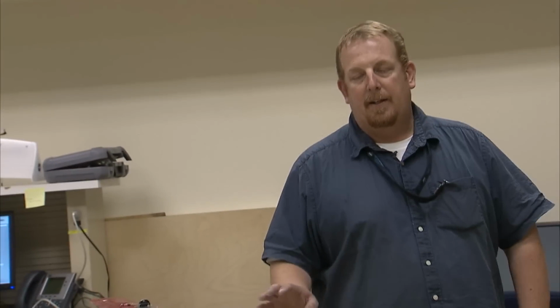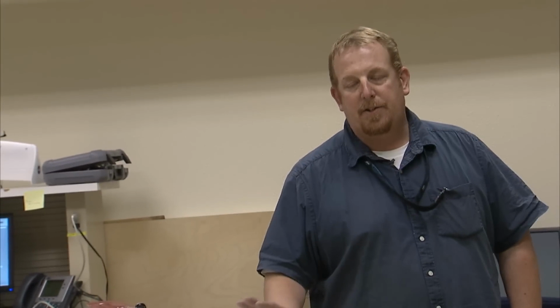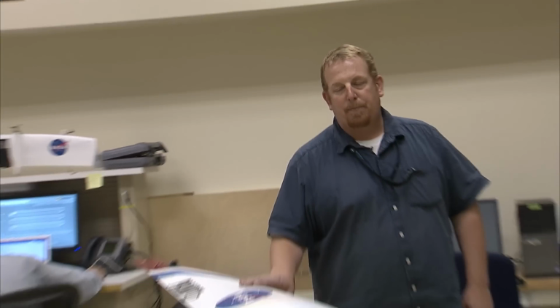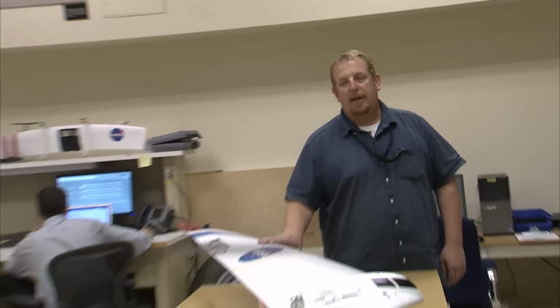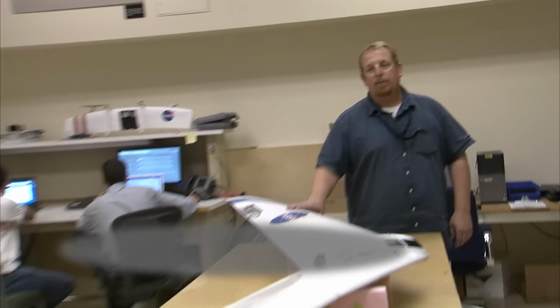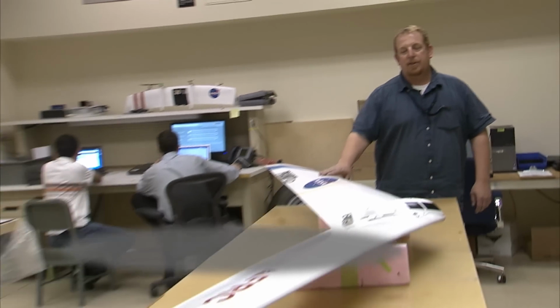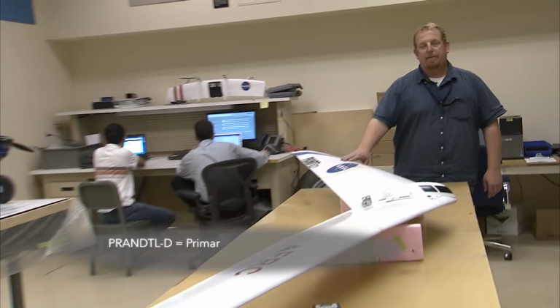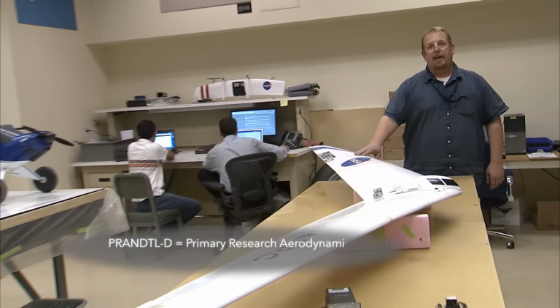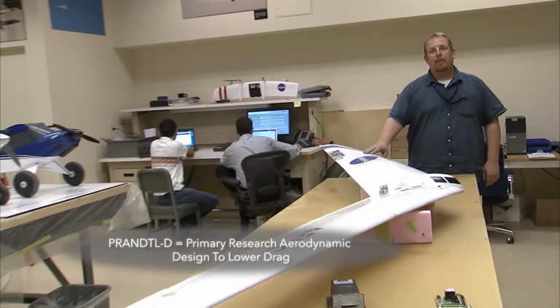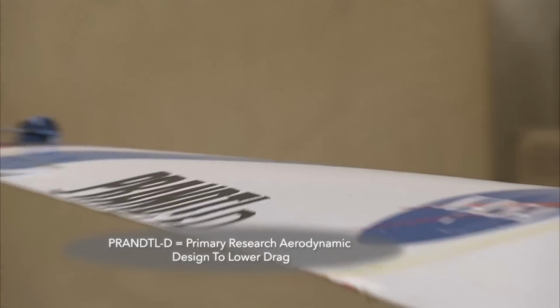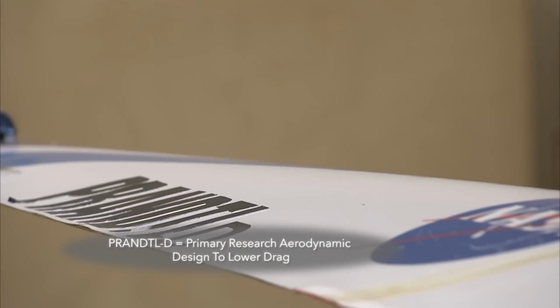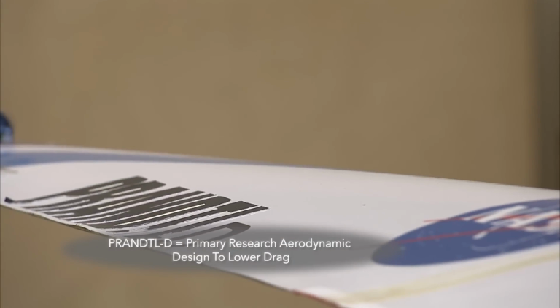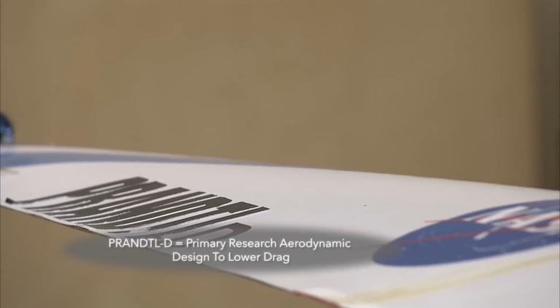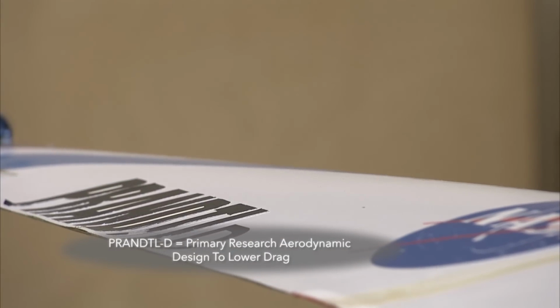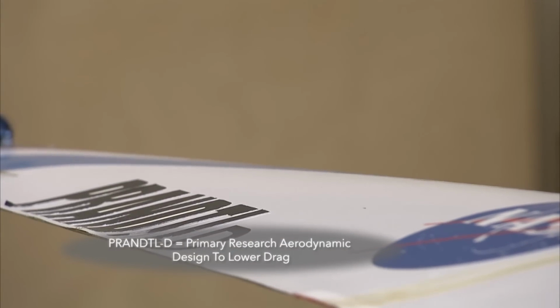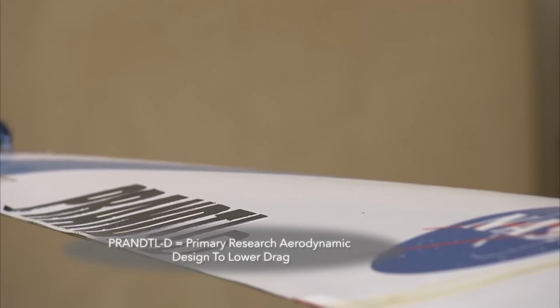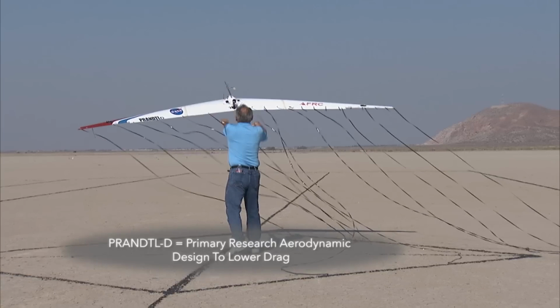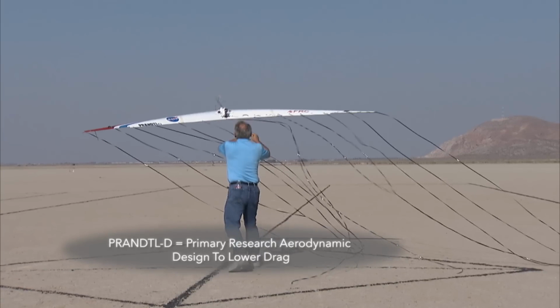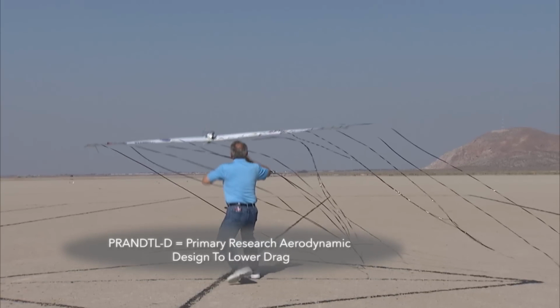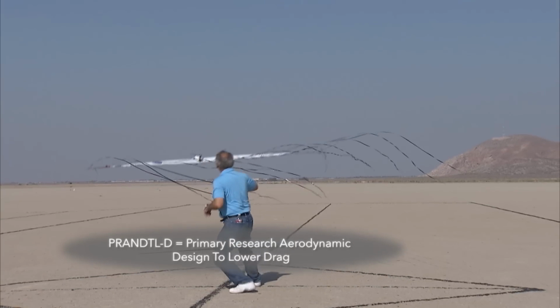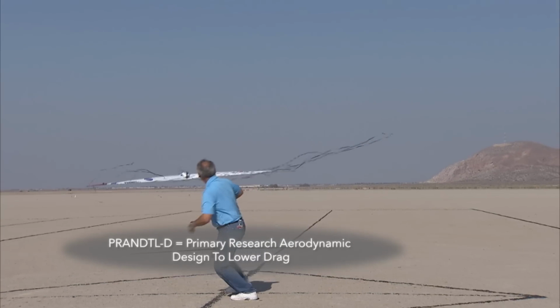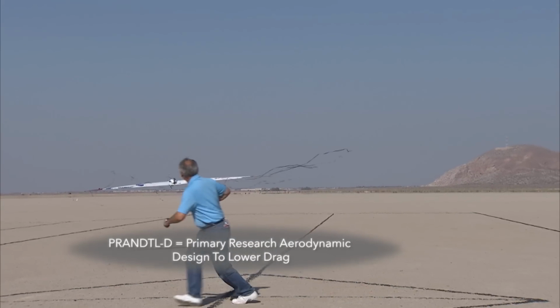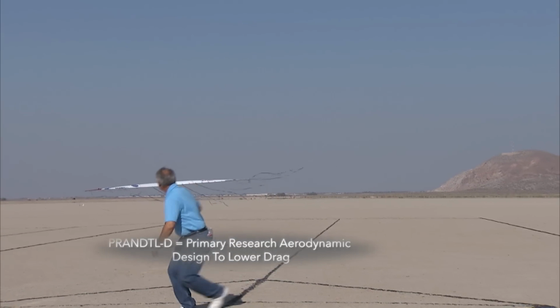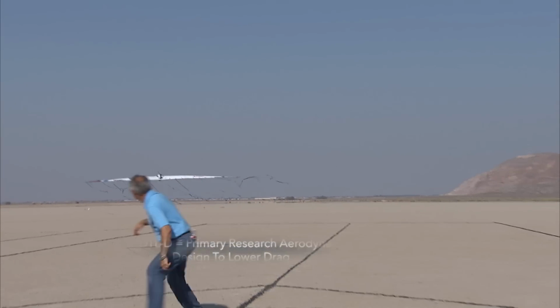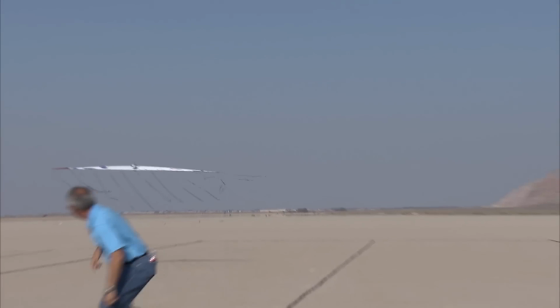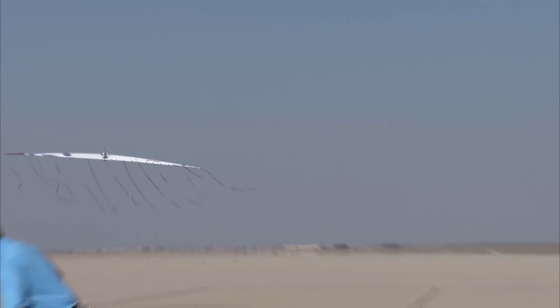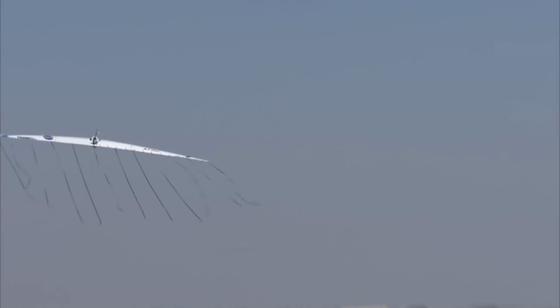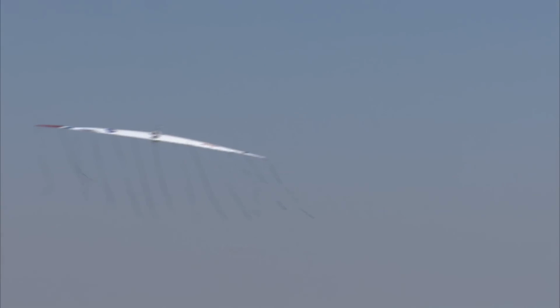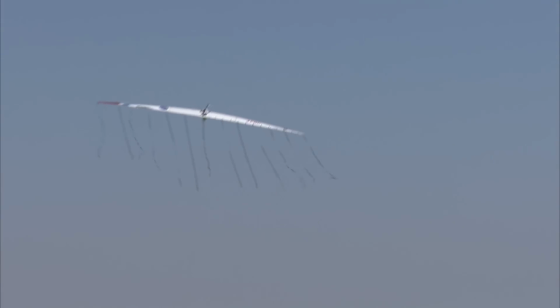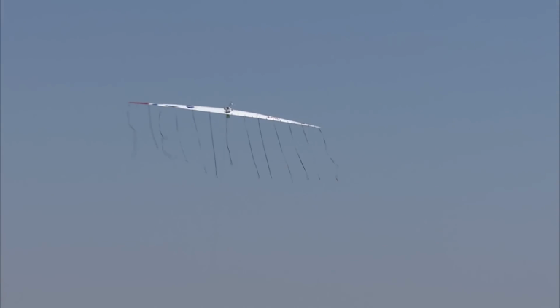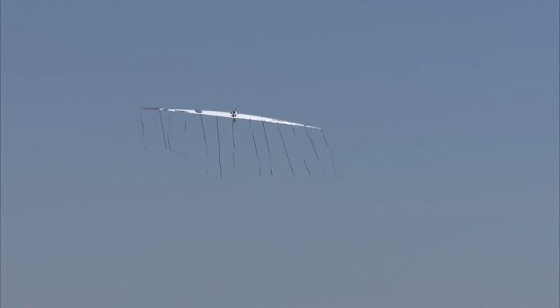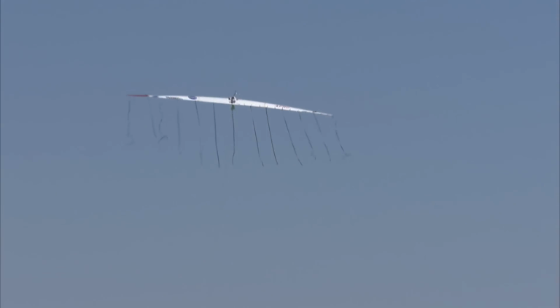This is Prandl, and this is research into lowering induced drag — a new way of thinking about wing design.